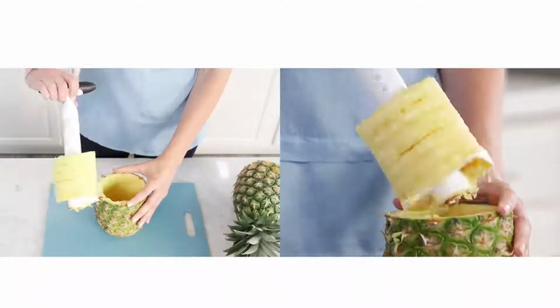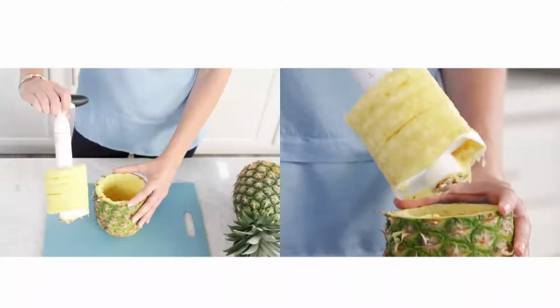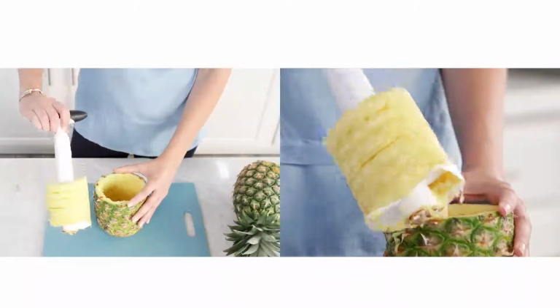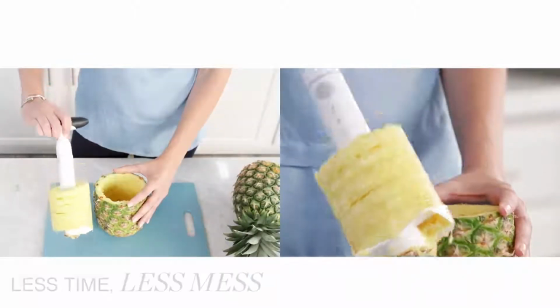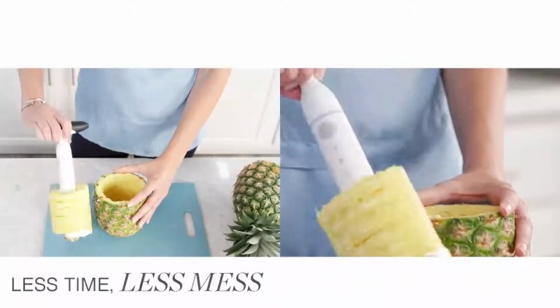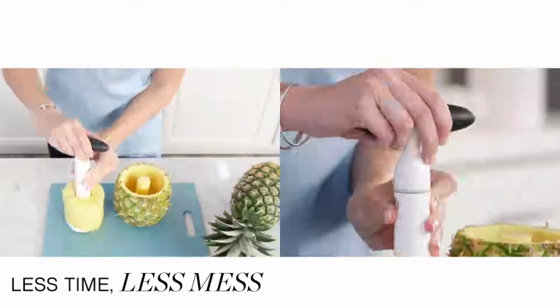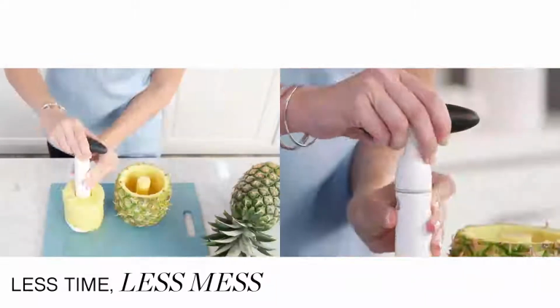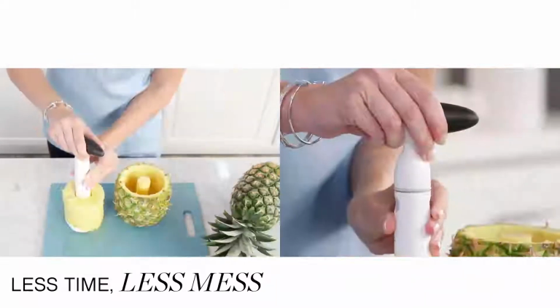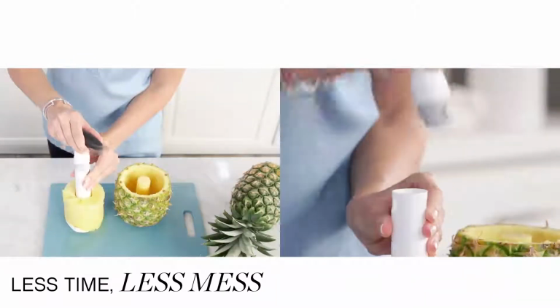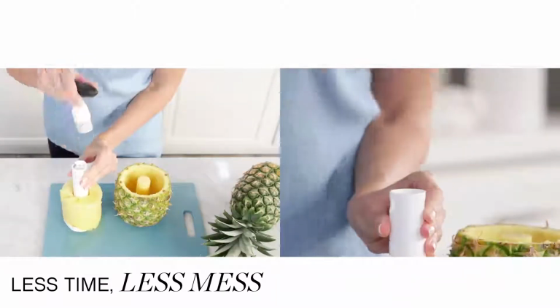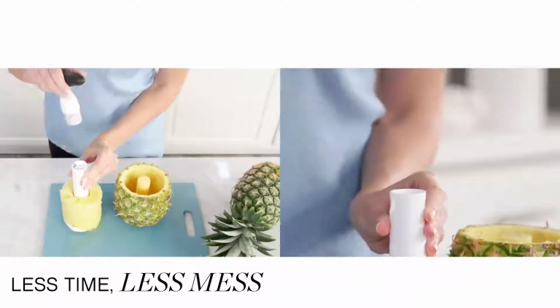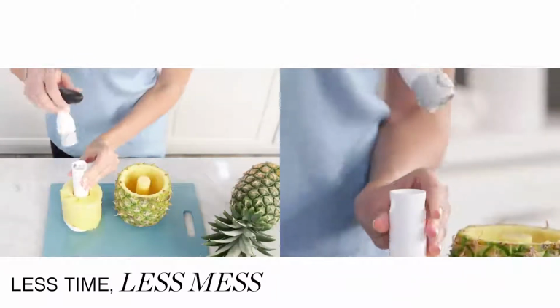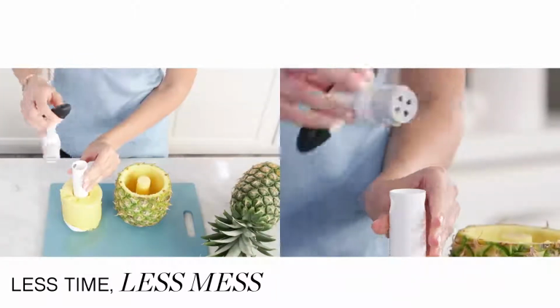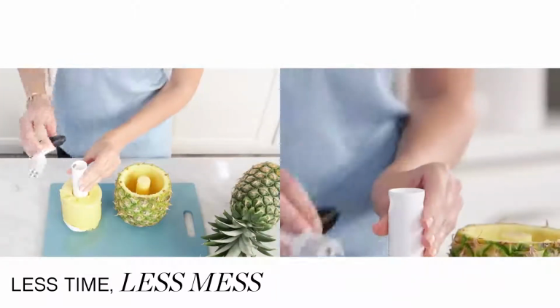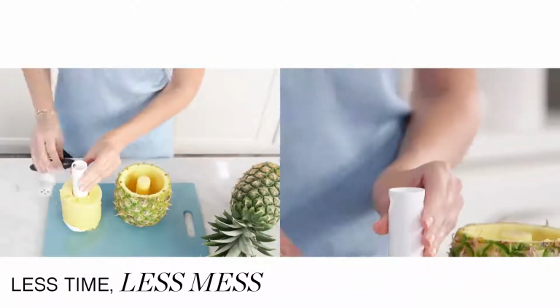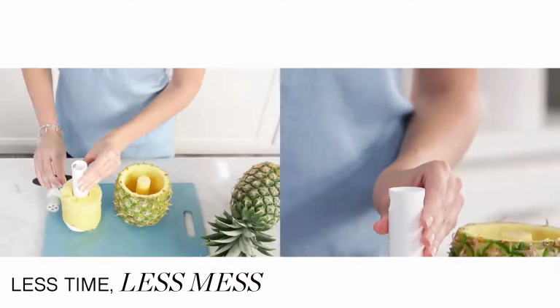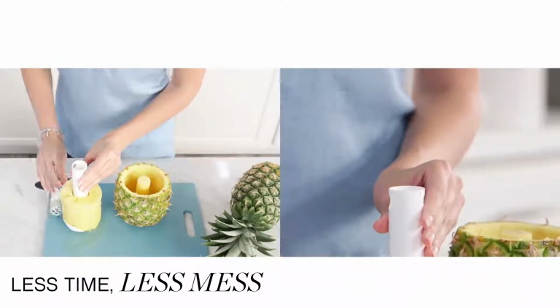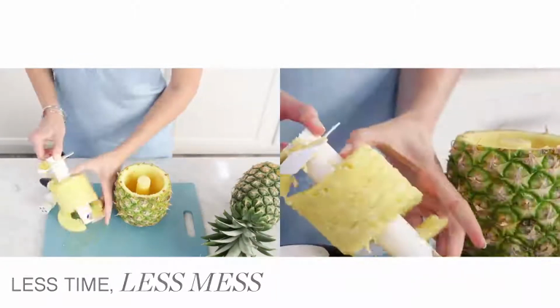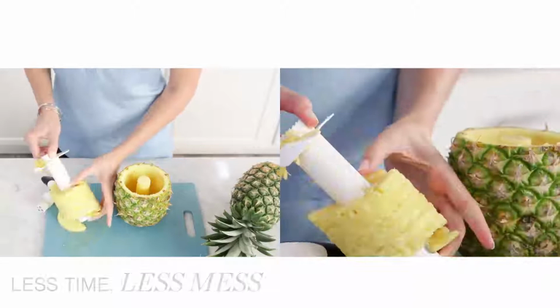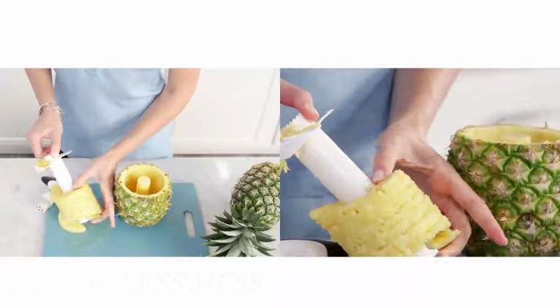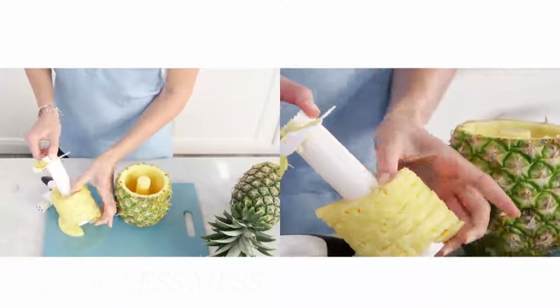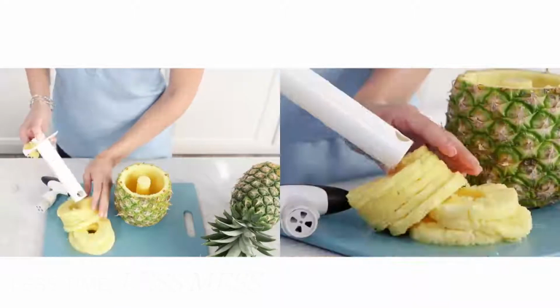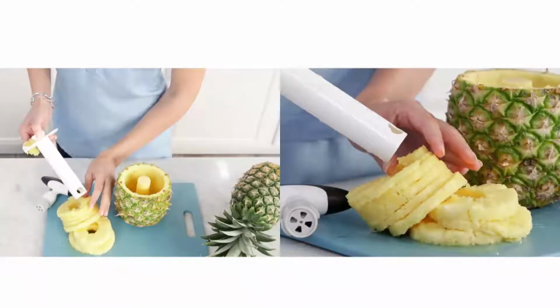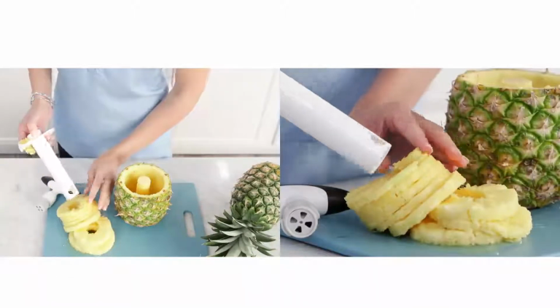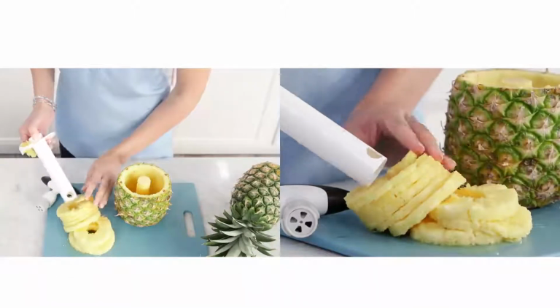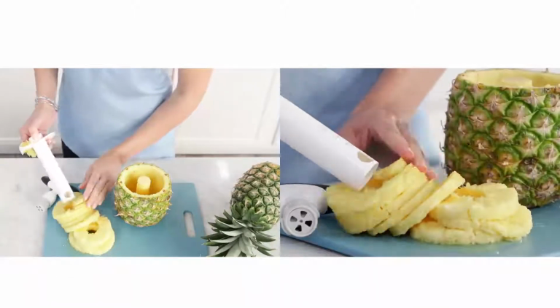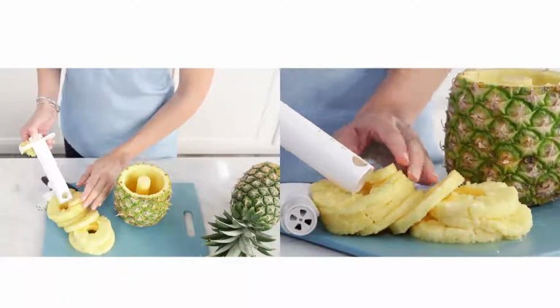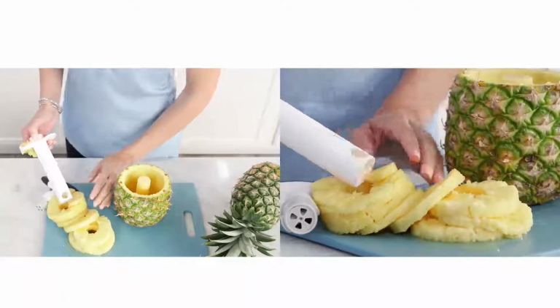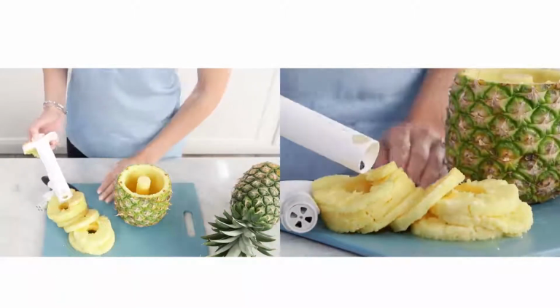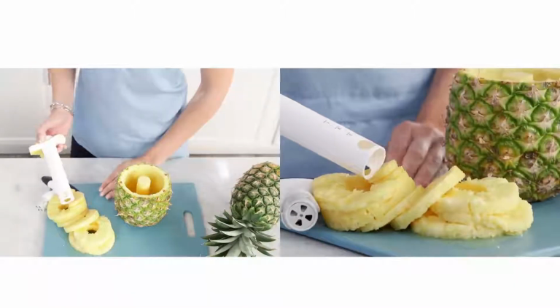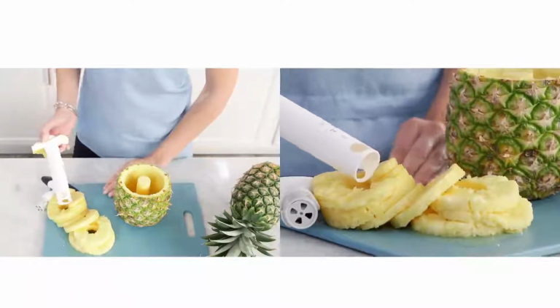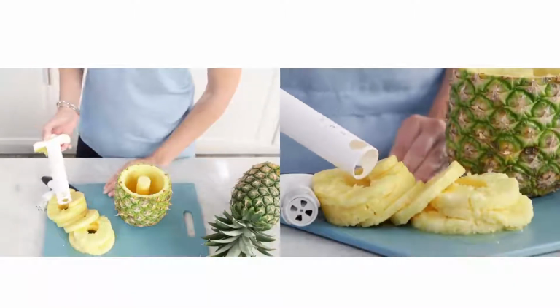Simply slice off the top, then twist. The rind remains intact, making a beautiful presentation piece.